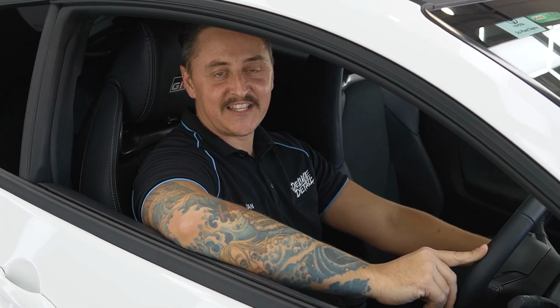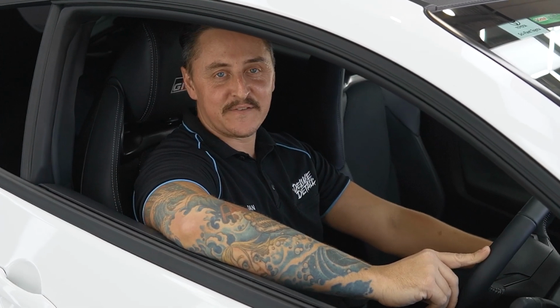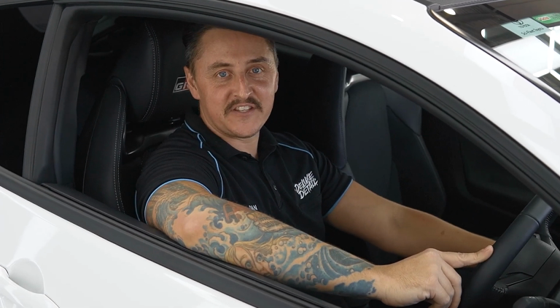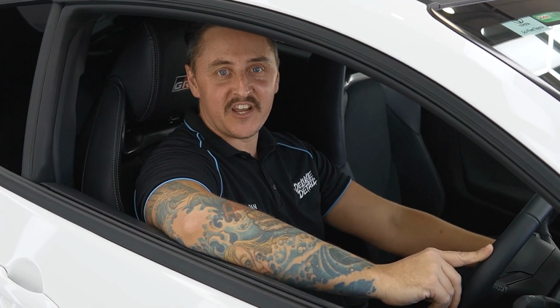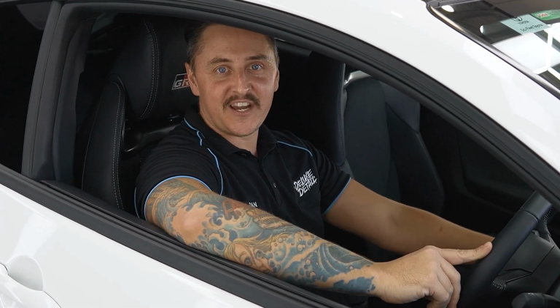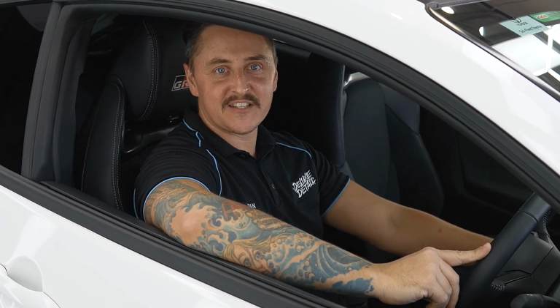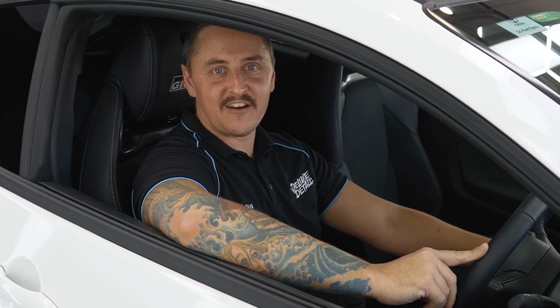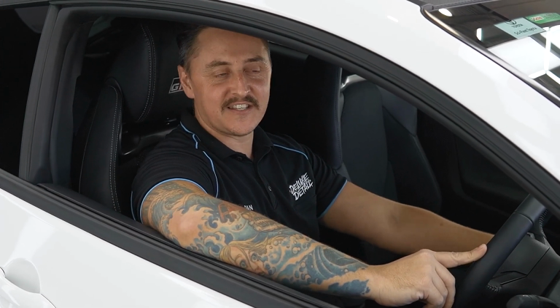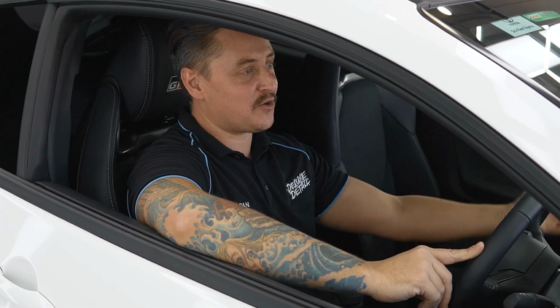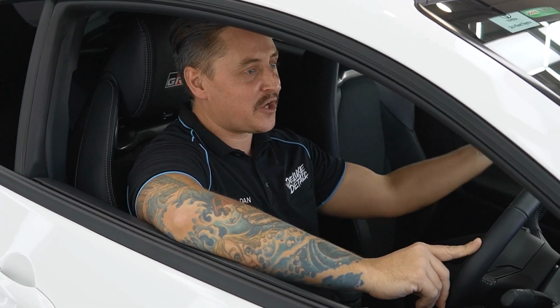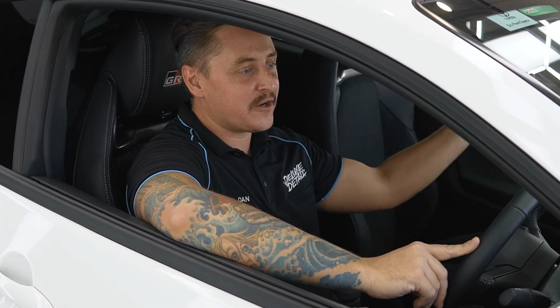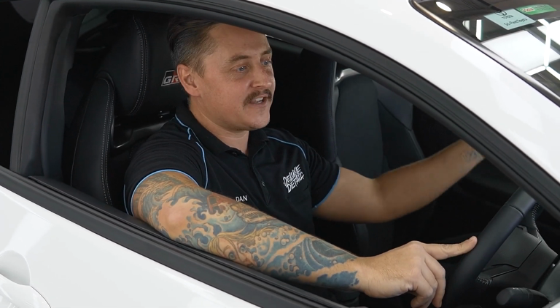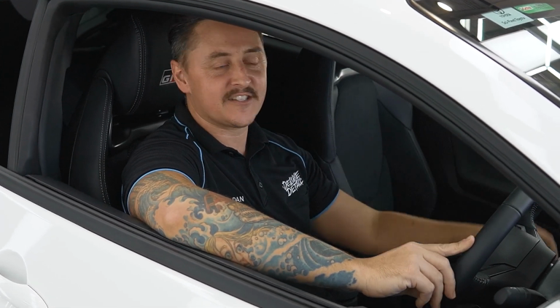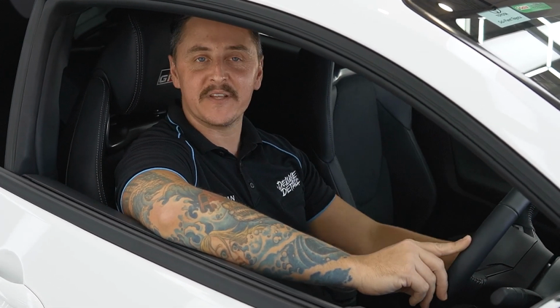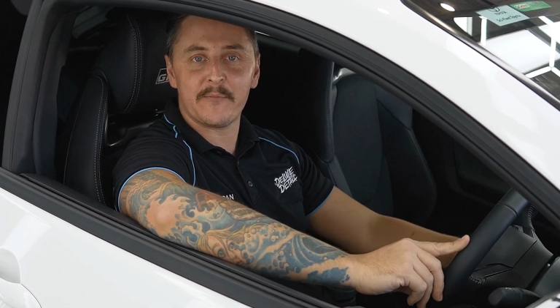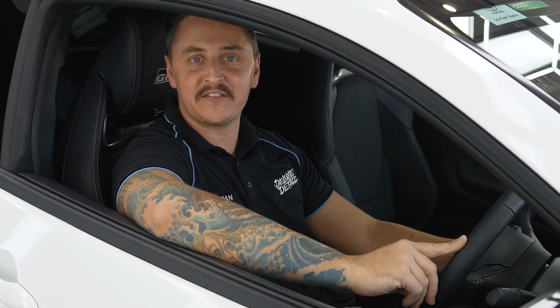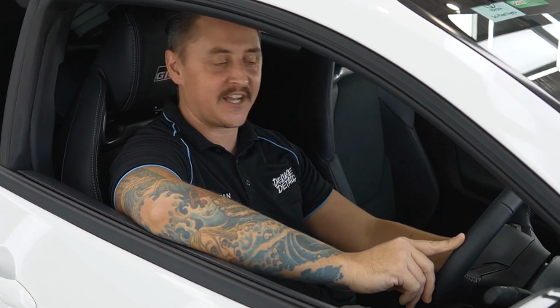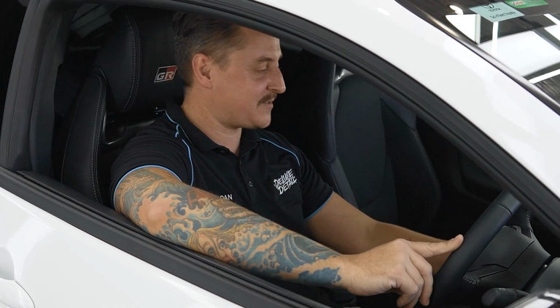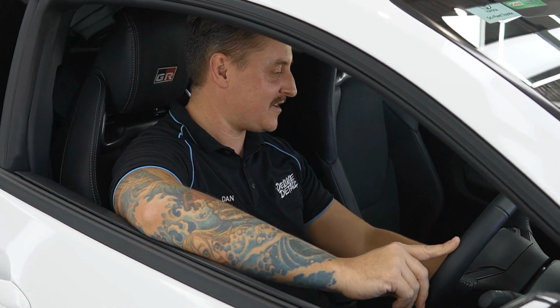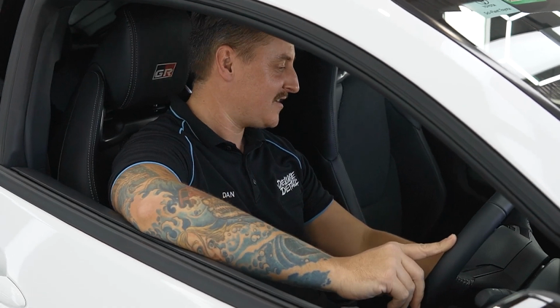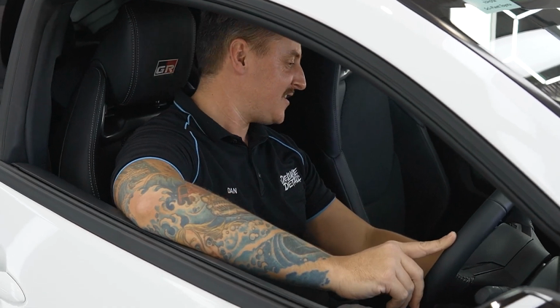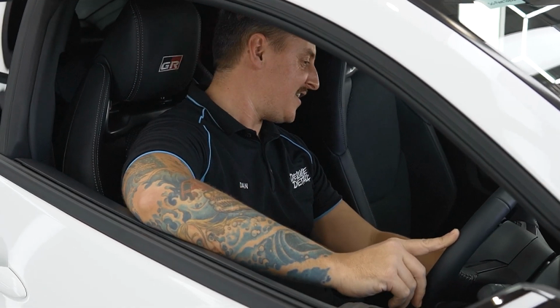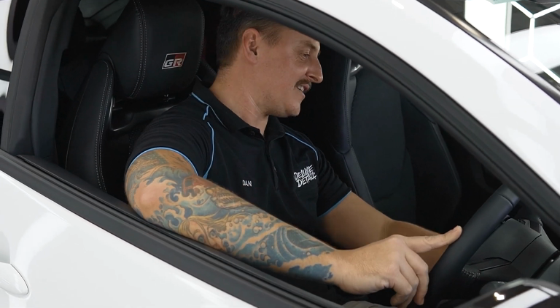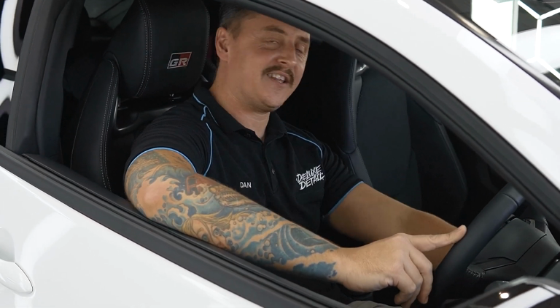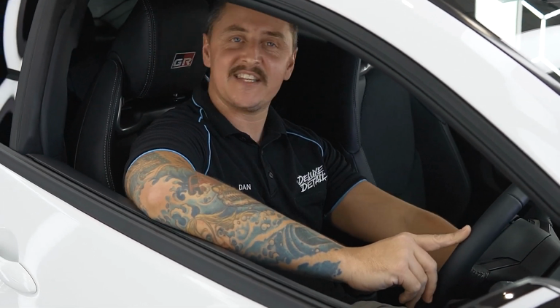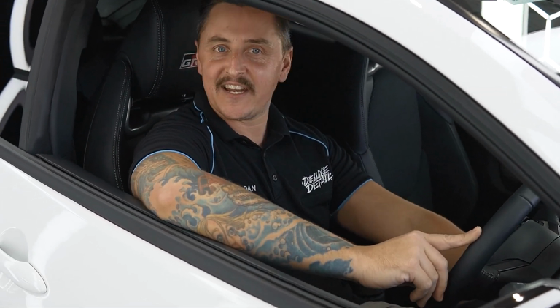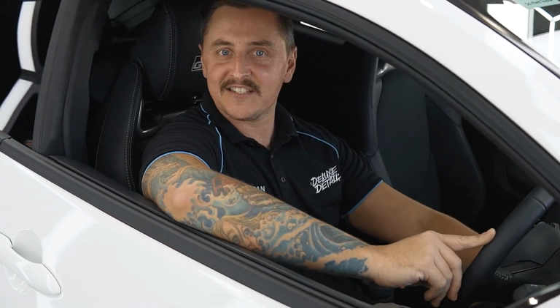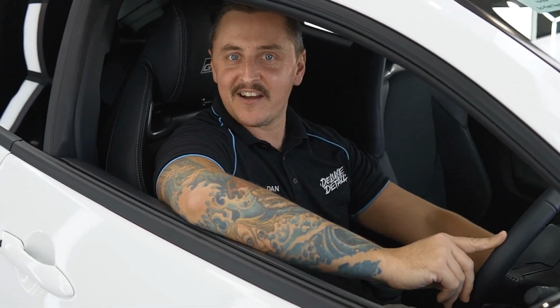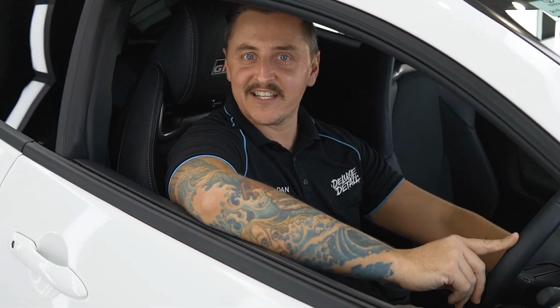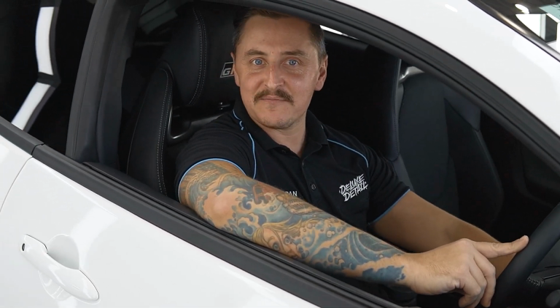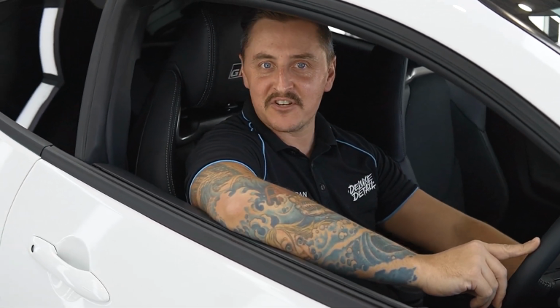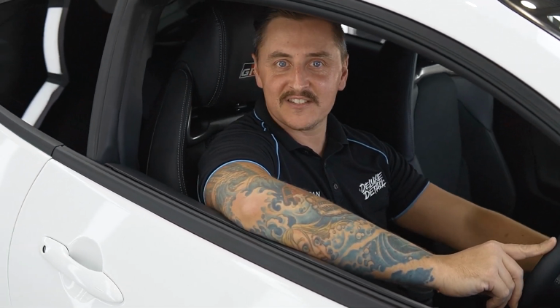That's it for the GR Yaris guys — it's all coated, it's time to give it back to the customer. Let's take it outside and get some shots.